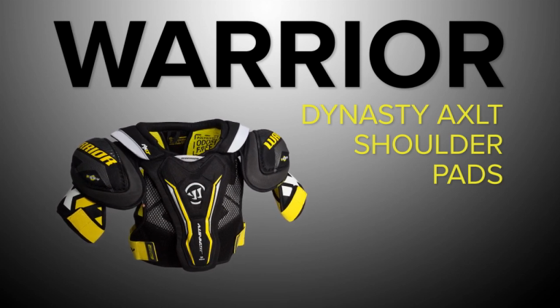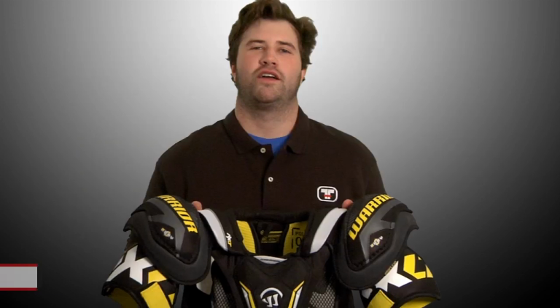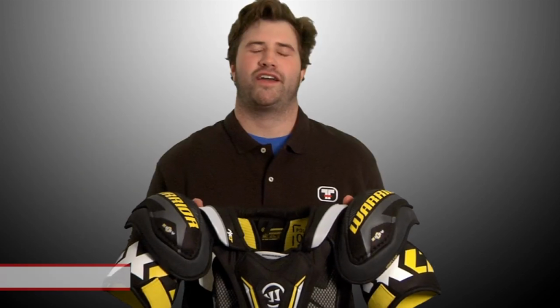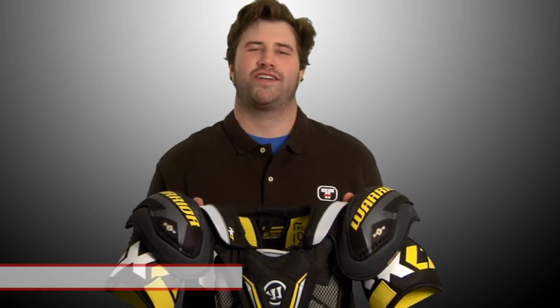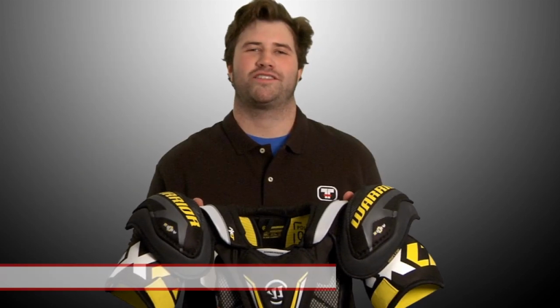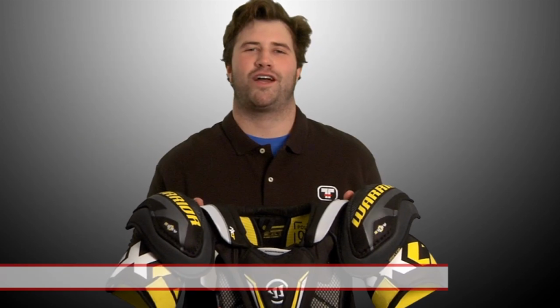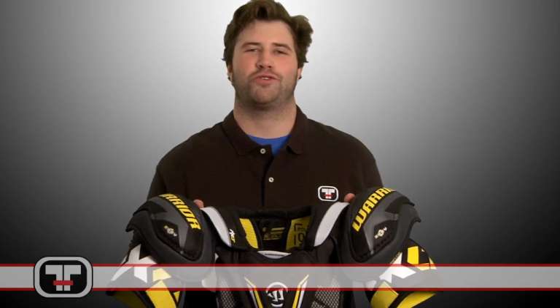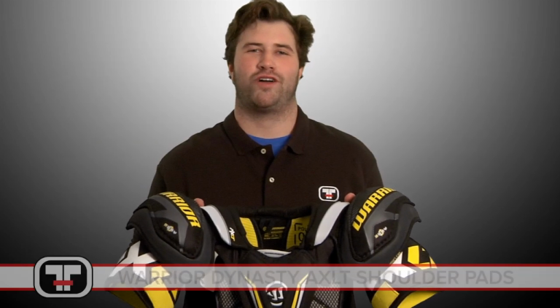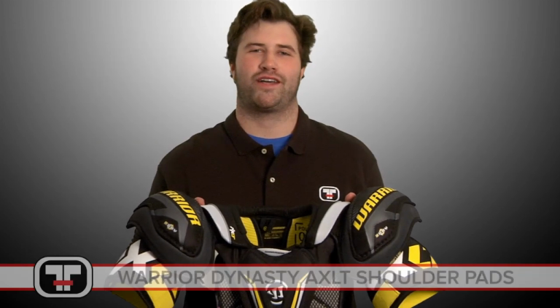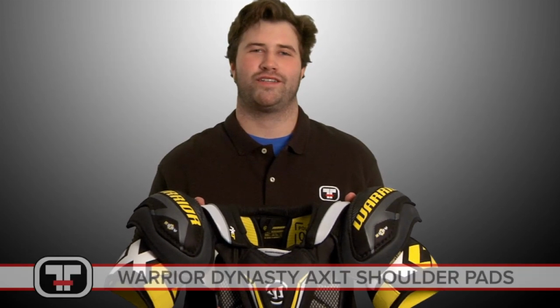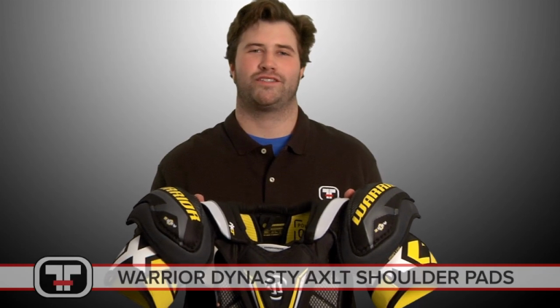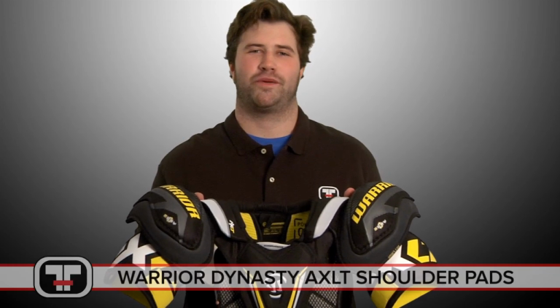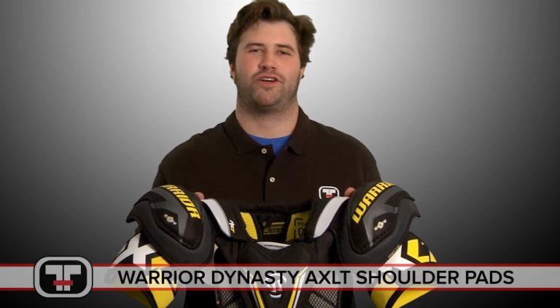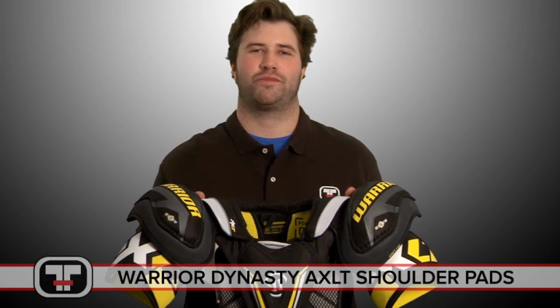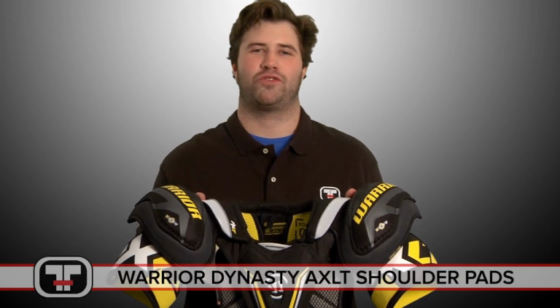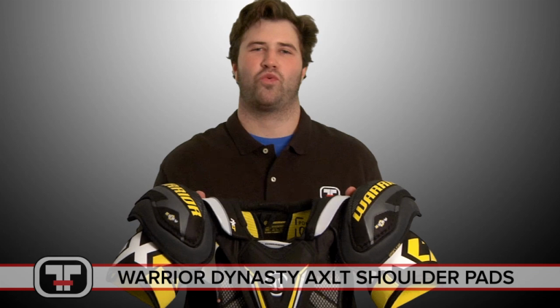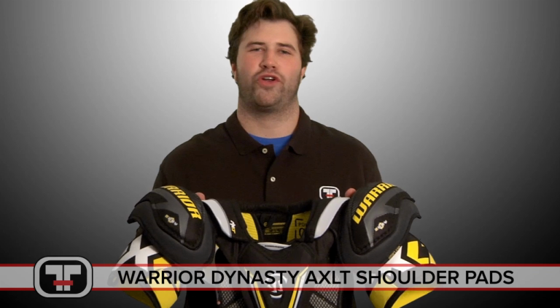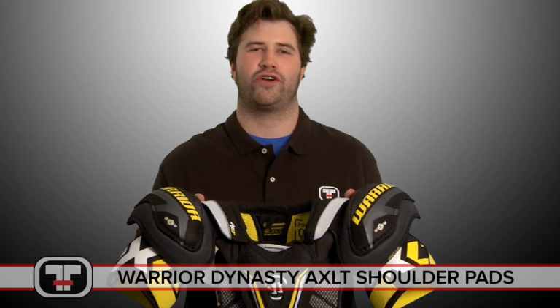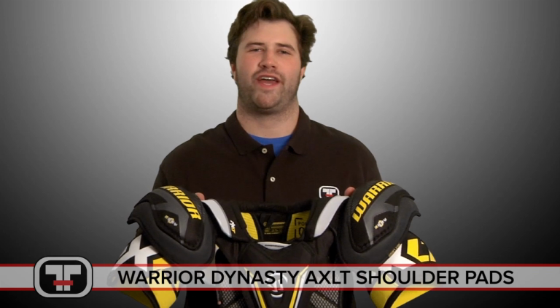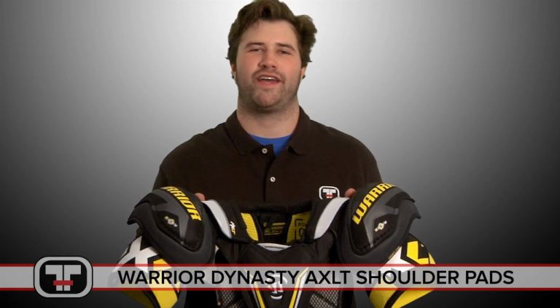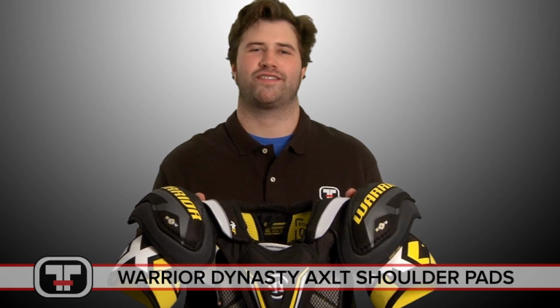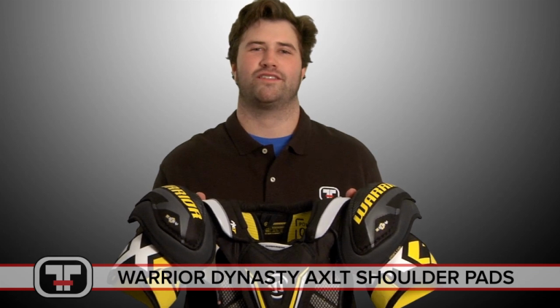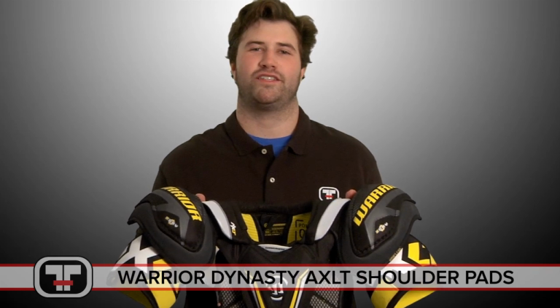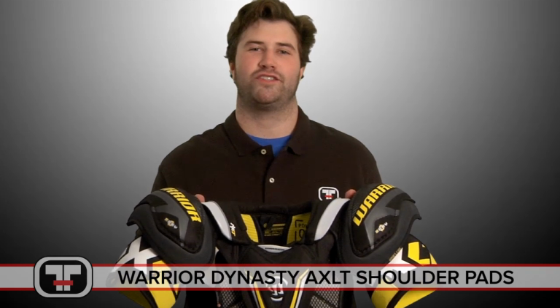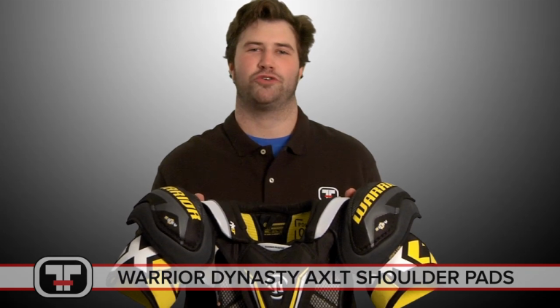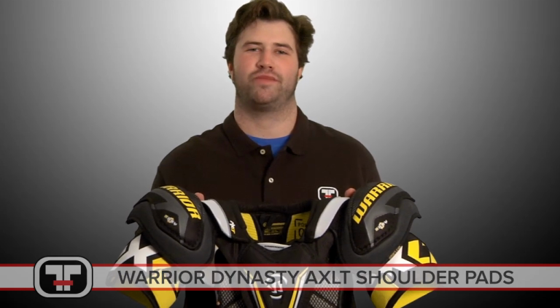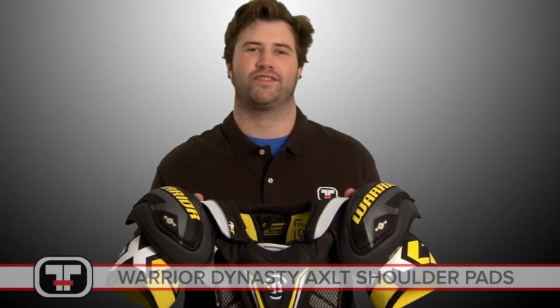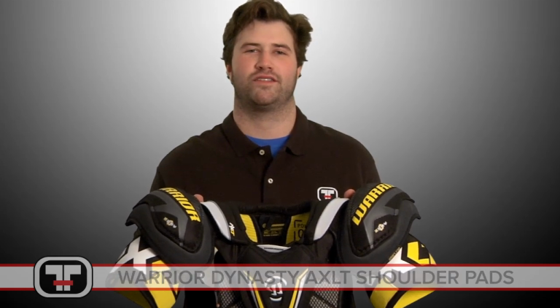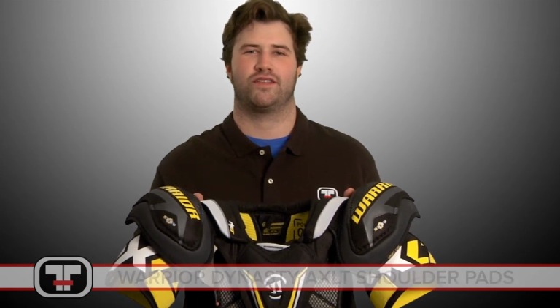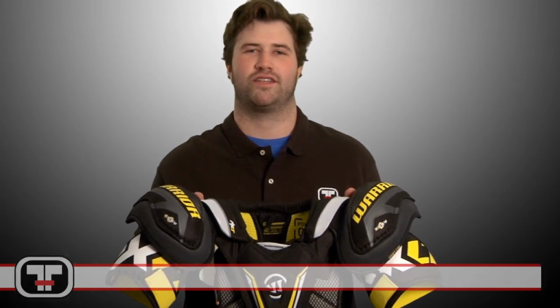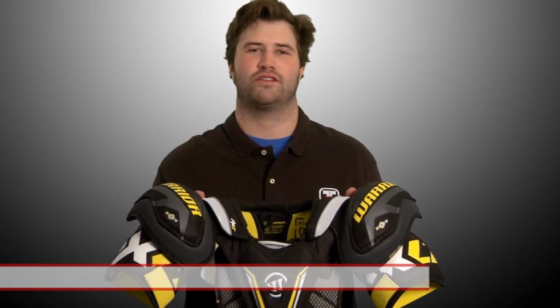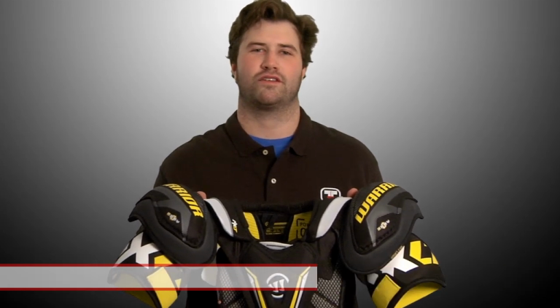Hey guys, this is Tyler with Total Hockey. Today we're talking about the Warrior AXLT shoulder pads. Let's take a look.